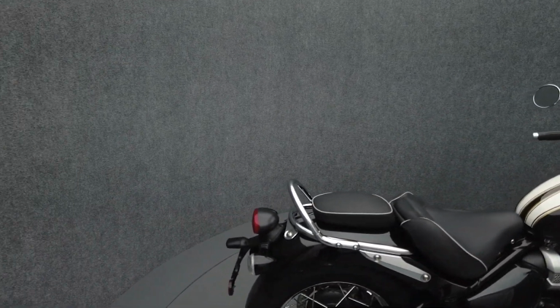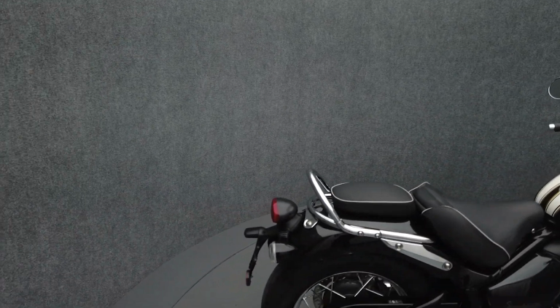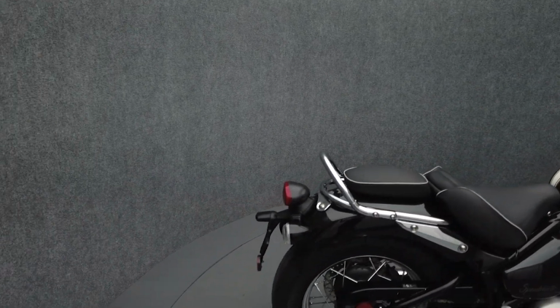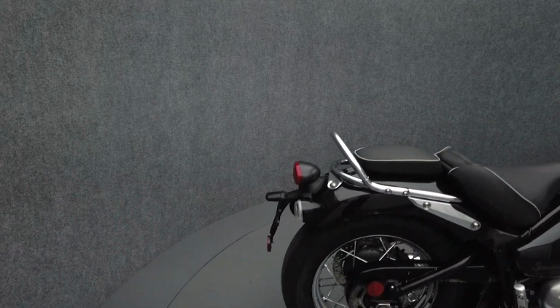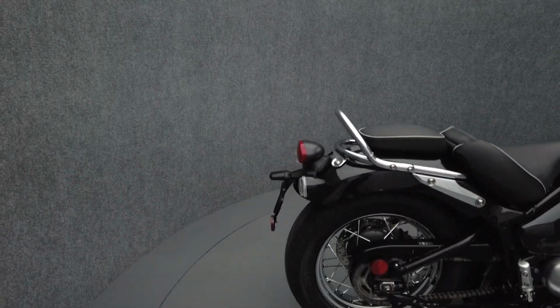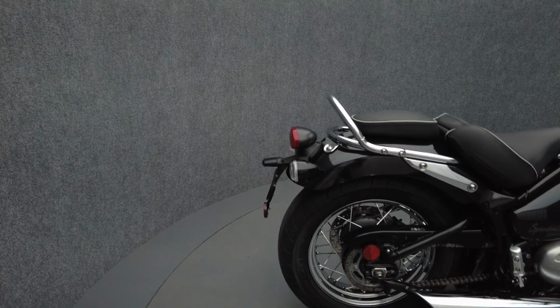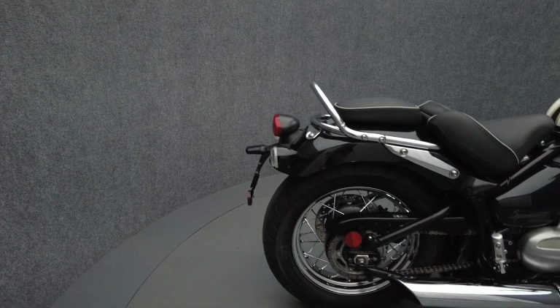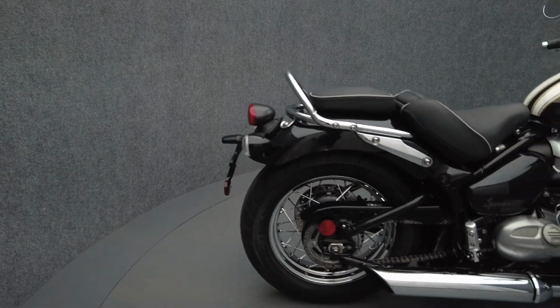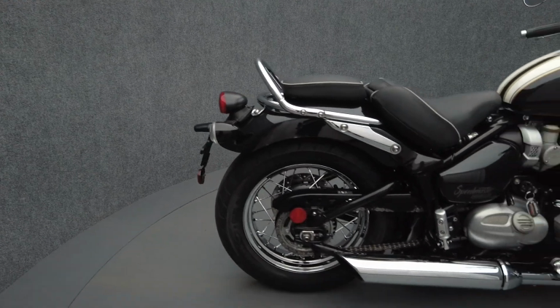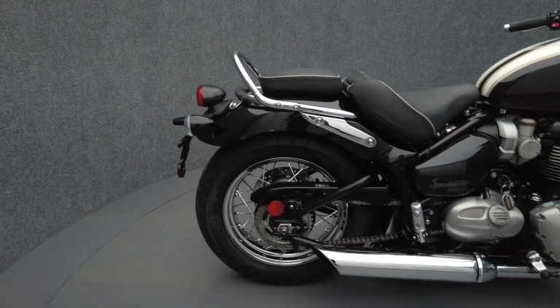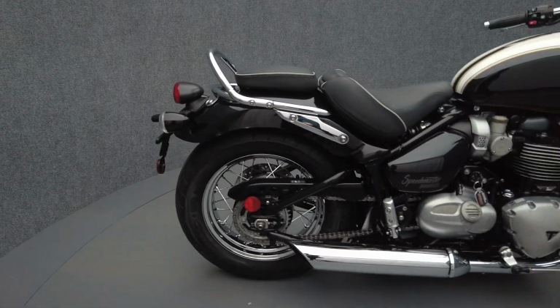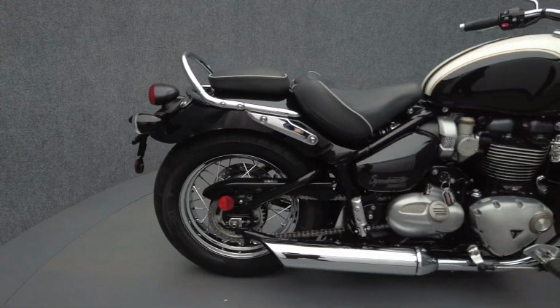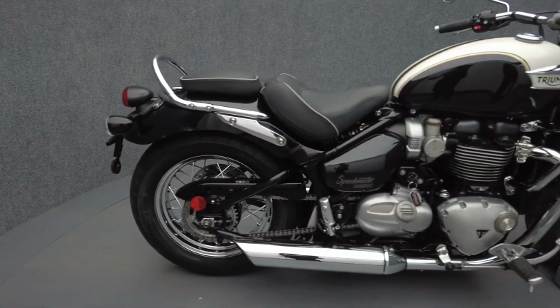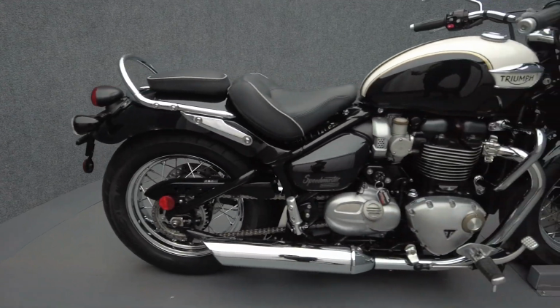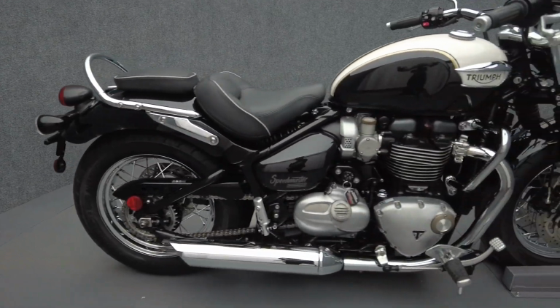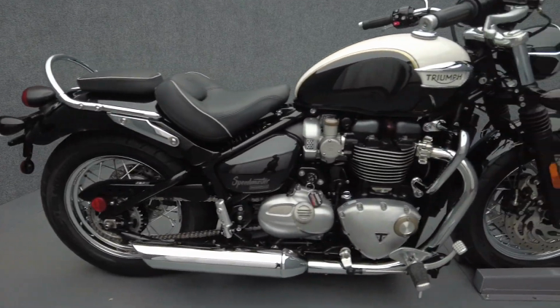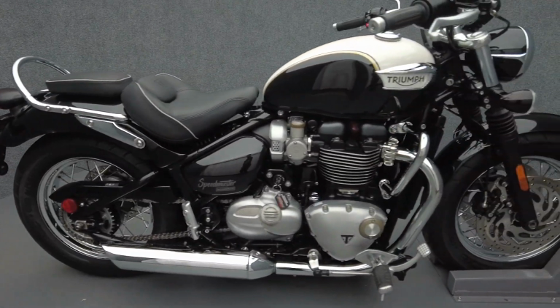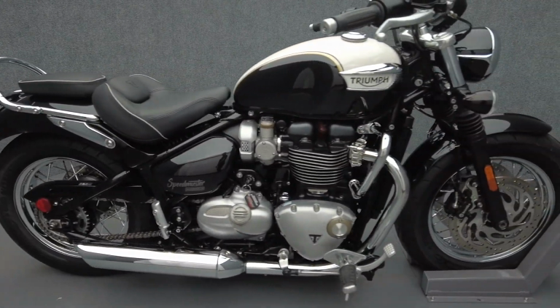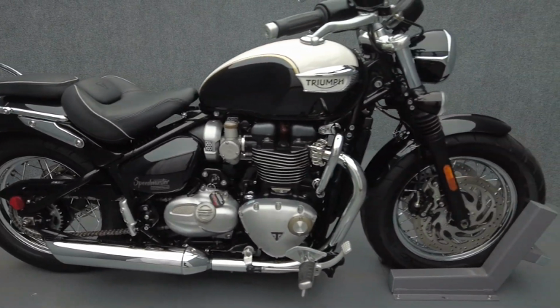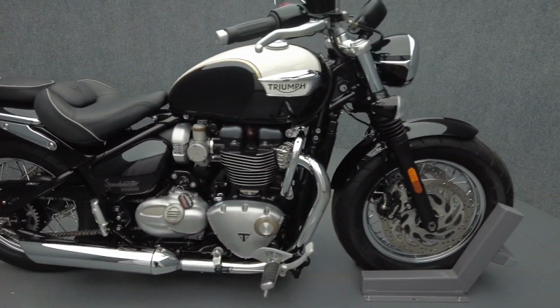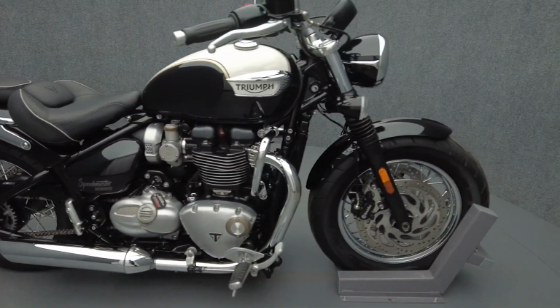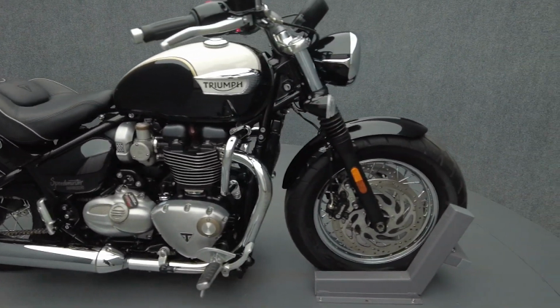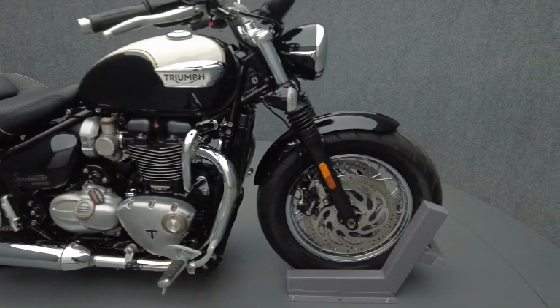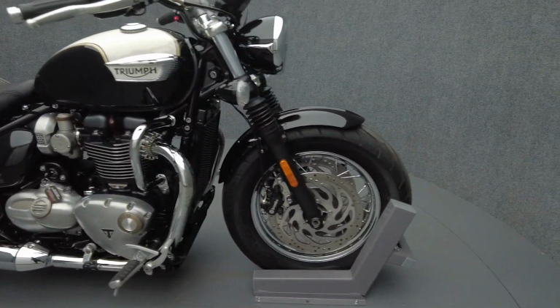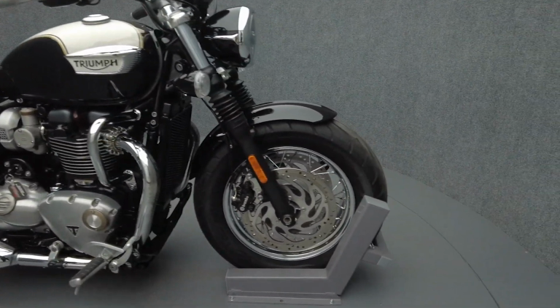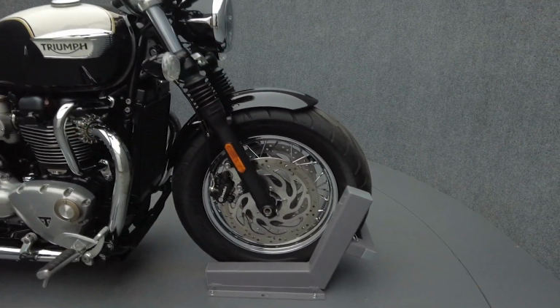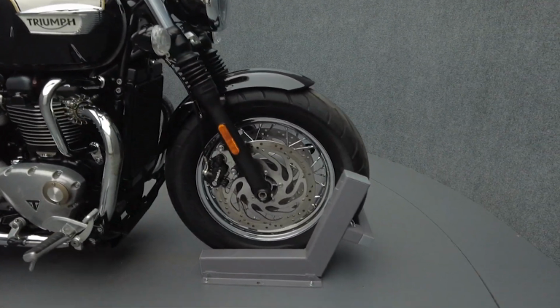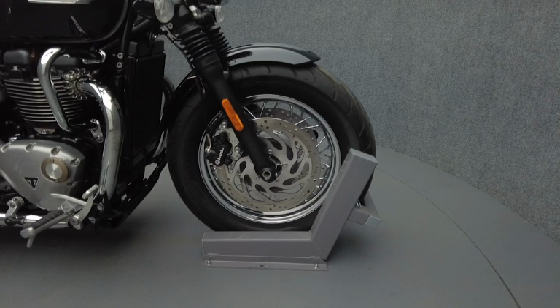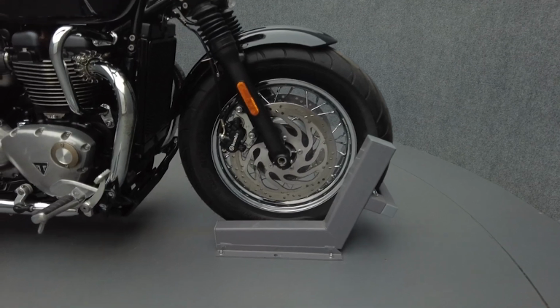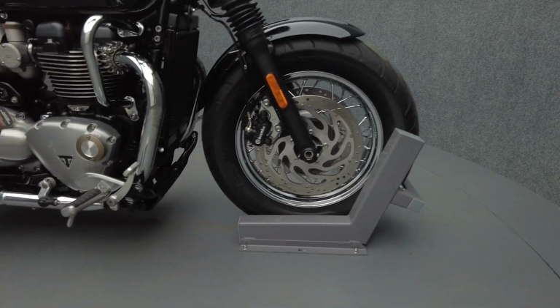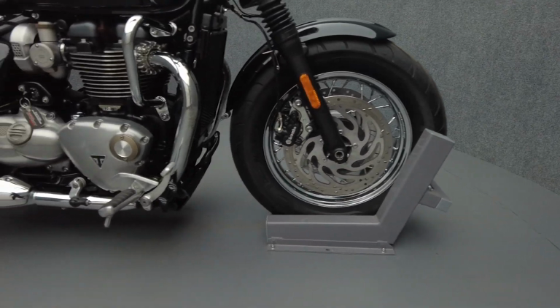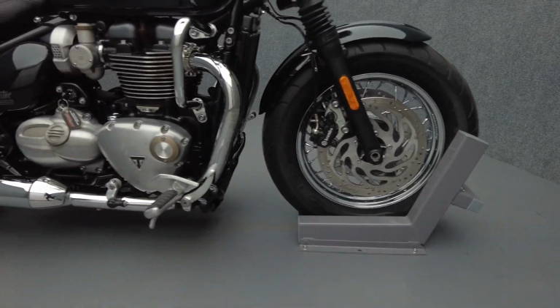Triumph builds a modern classic like few others can, offering sleek vintage styling and contemporary power and design, giving riders the best of old and new.